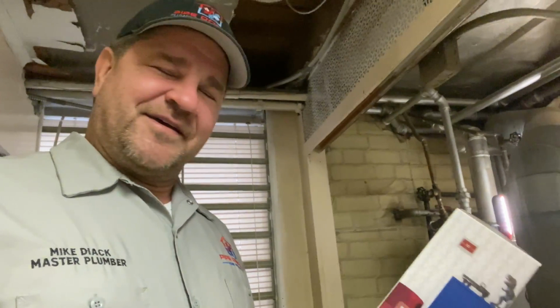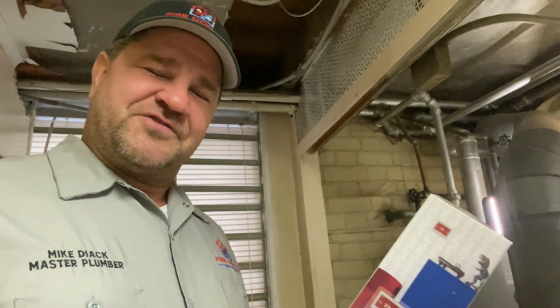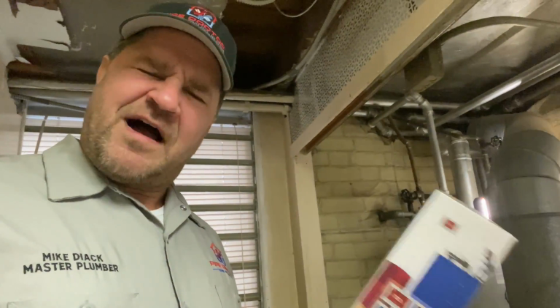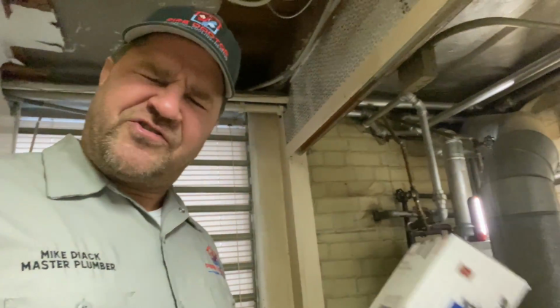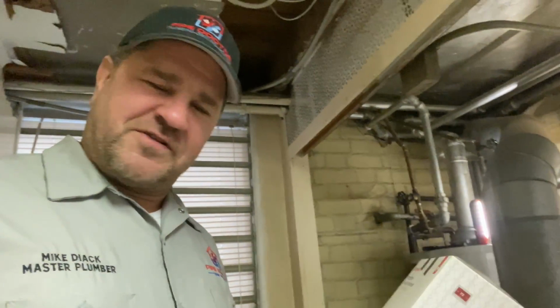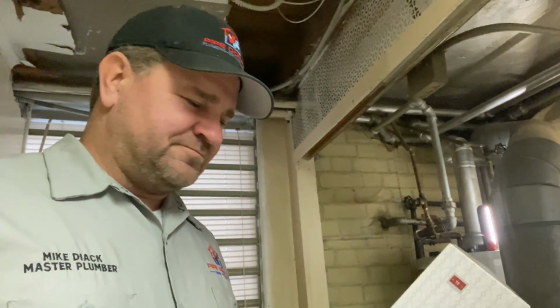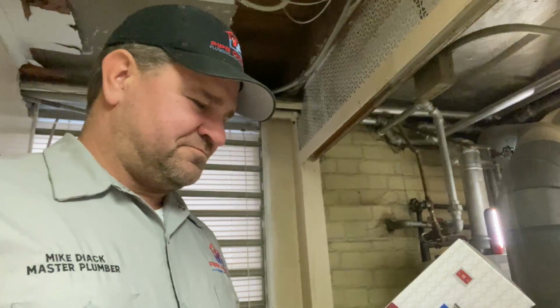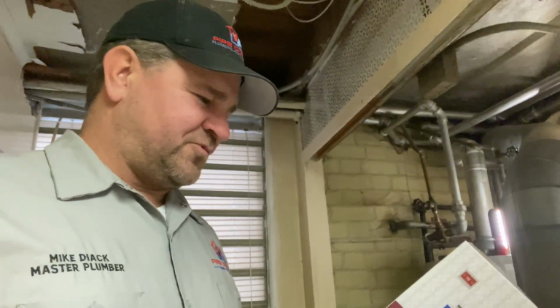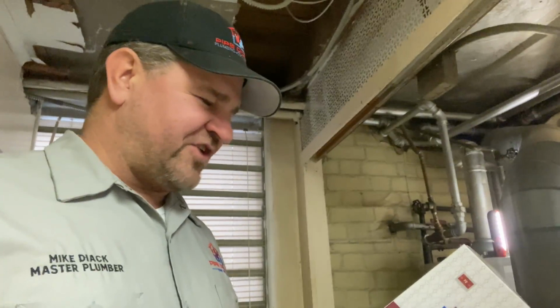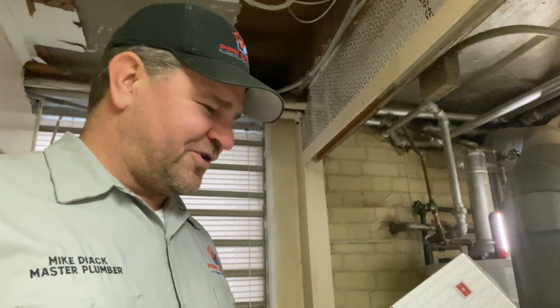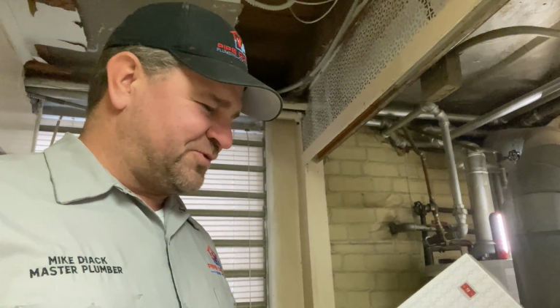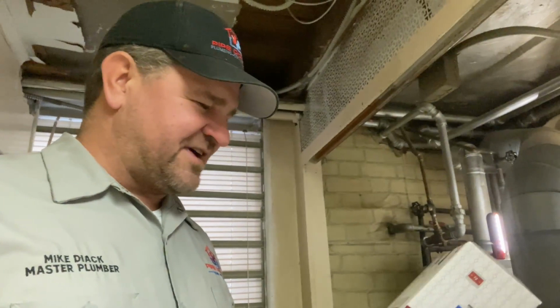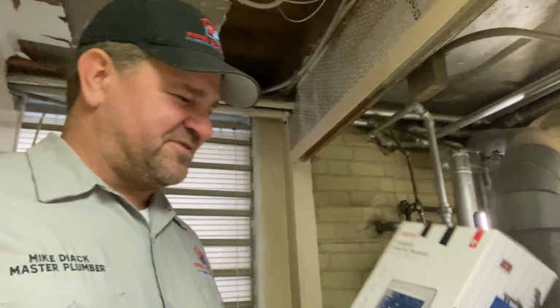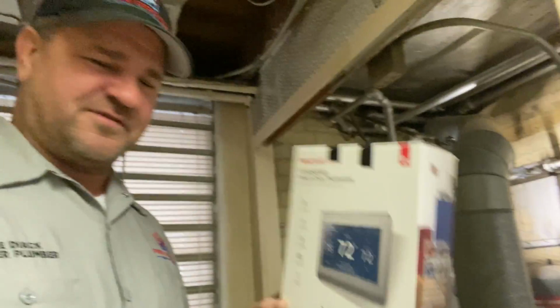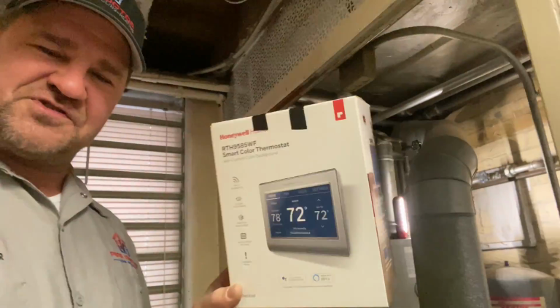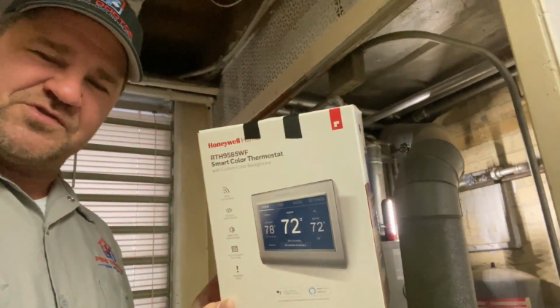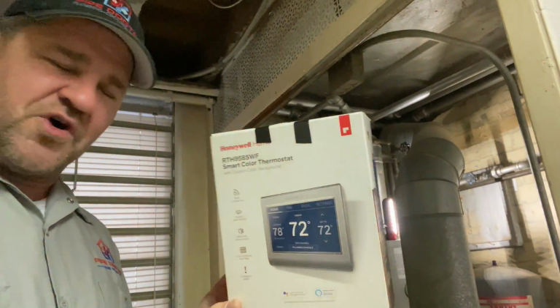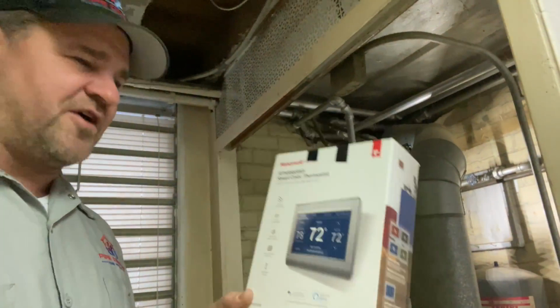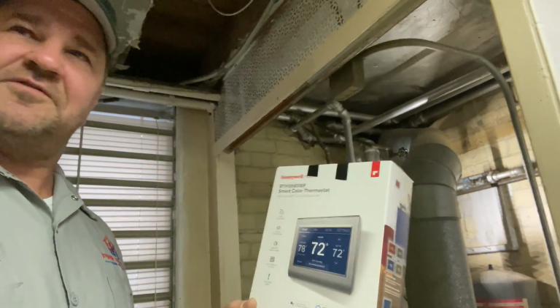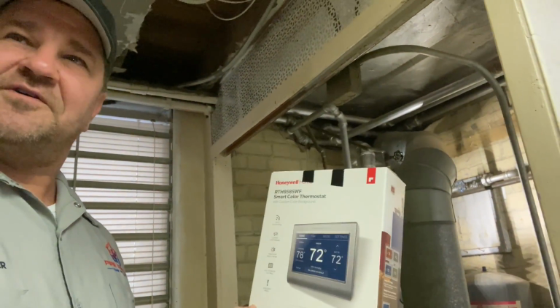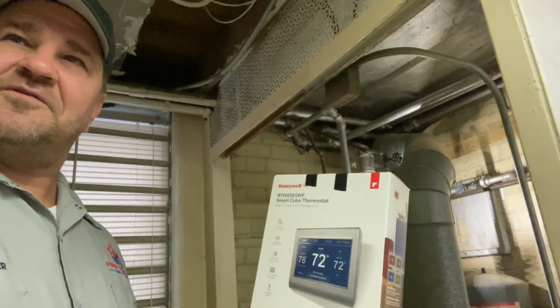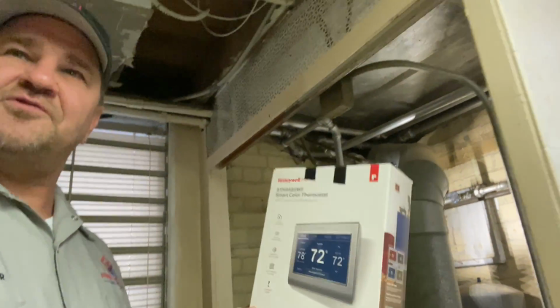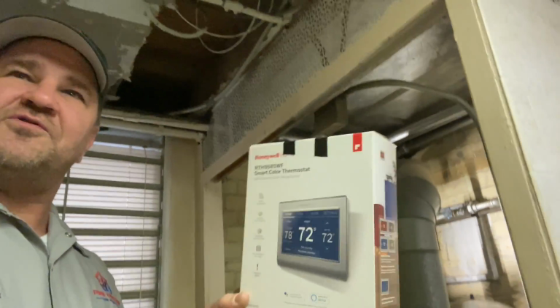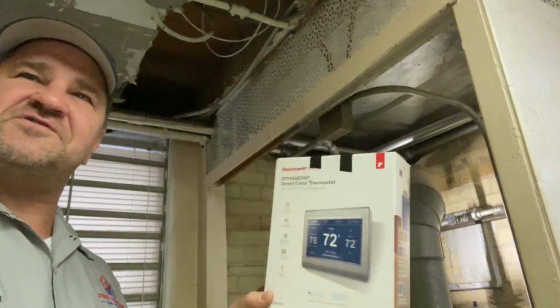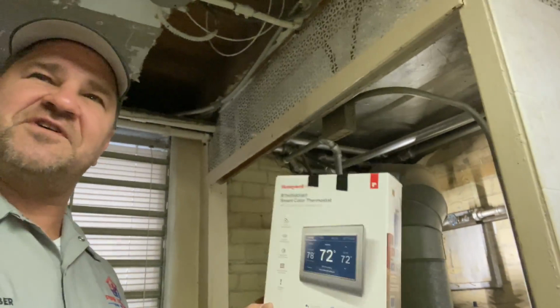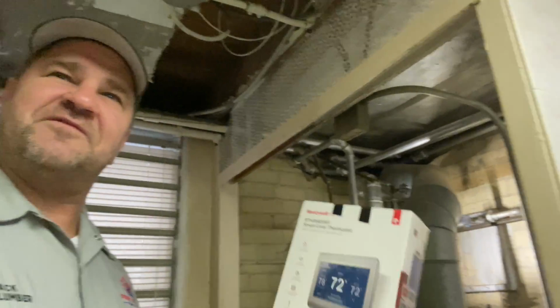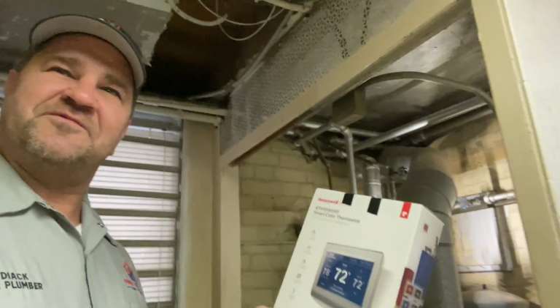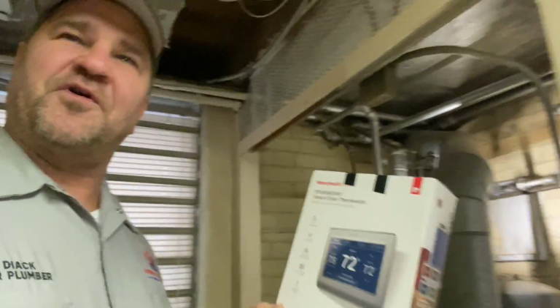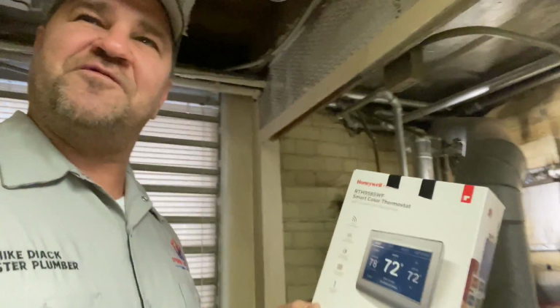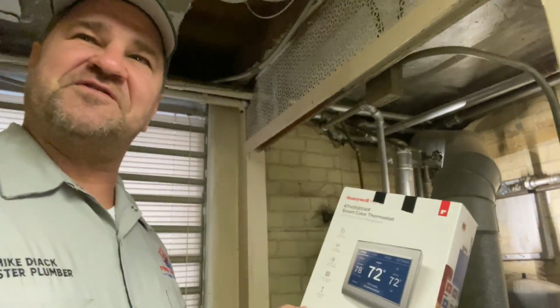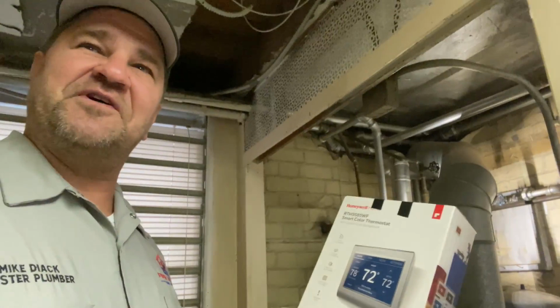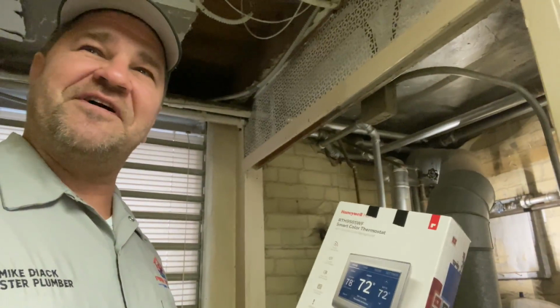So my mission, which I chose to accept, is to install this Honeywell 9000 Smart Color — and it's a forward-facing camera right now.